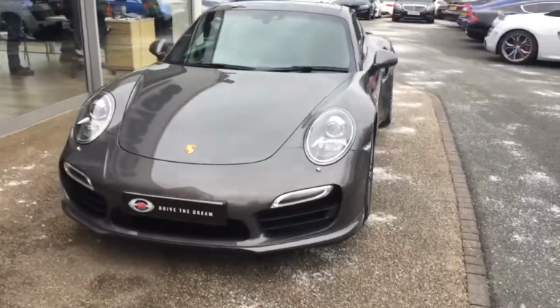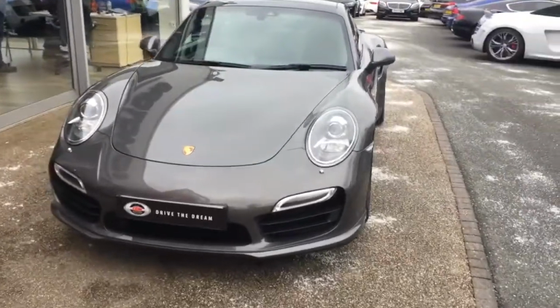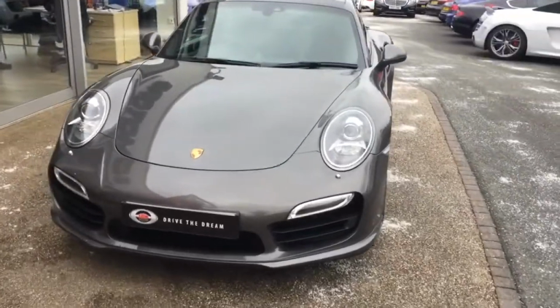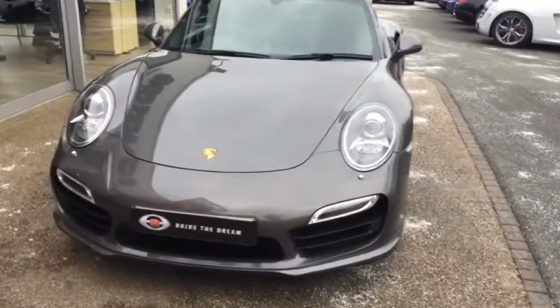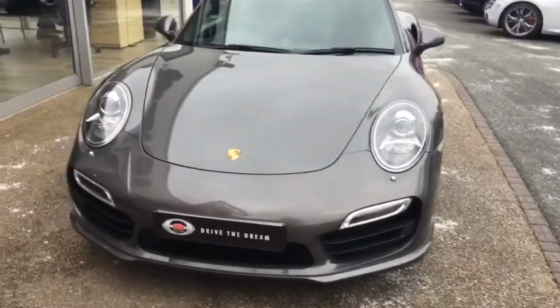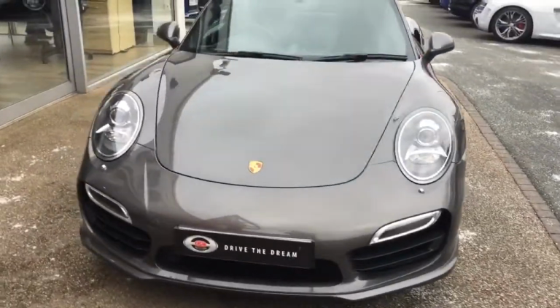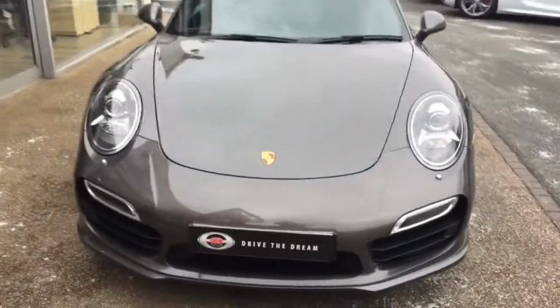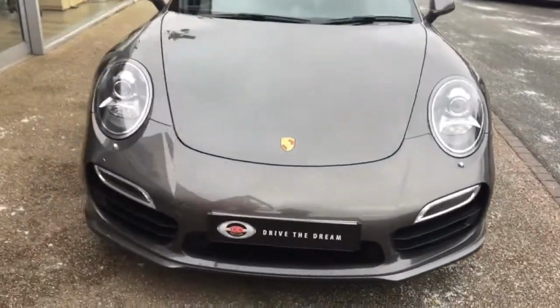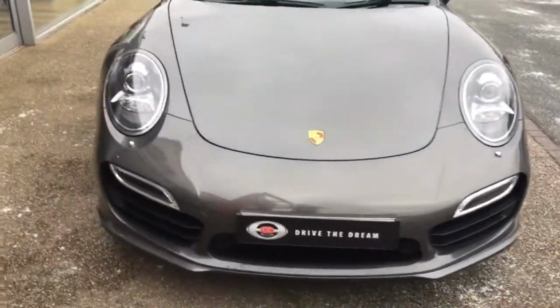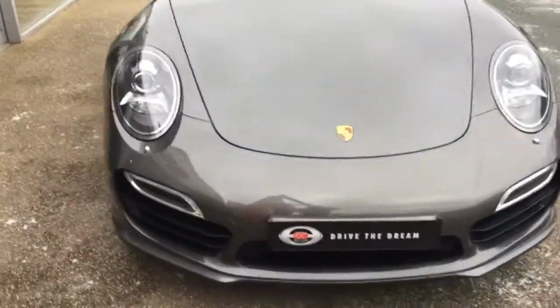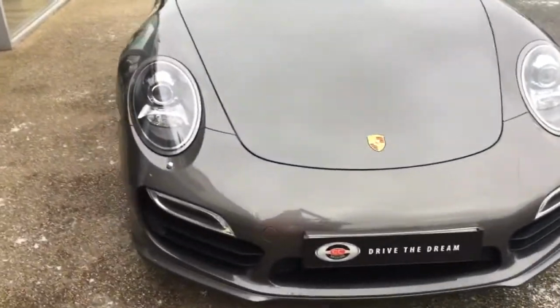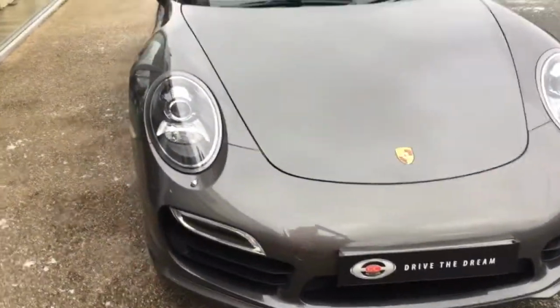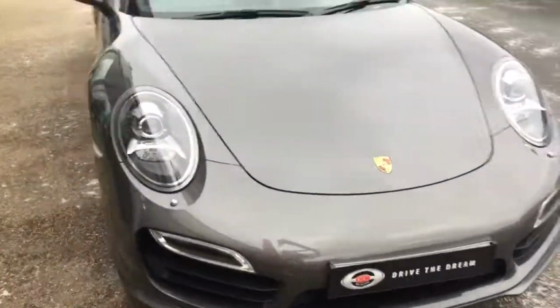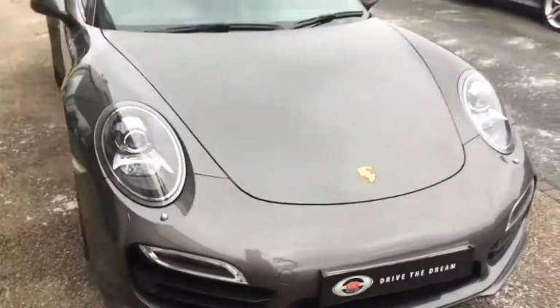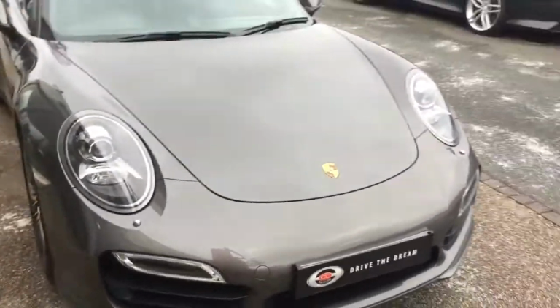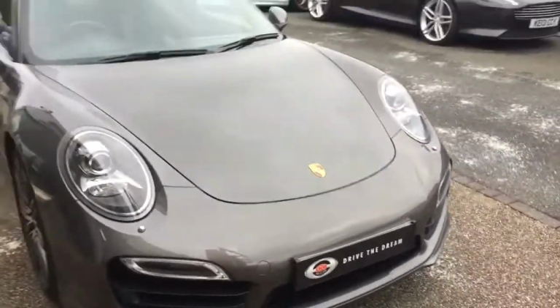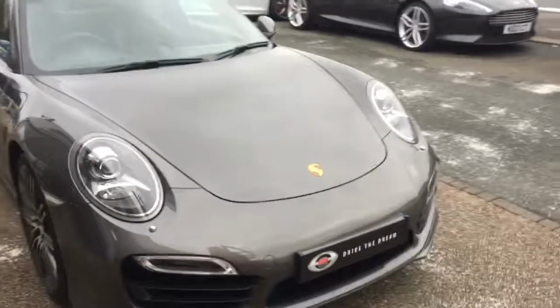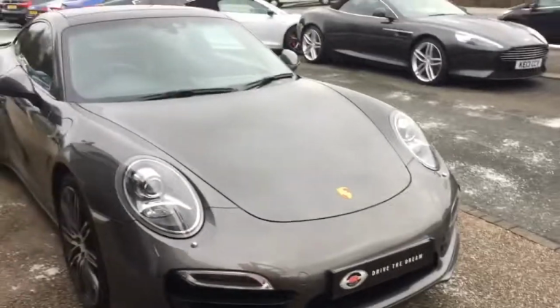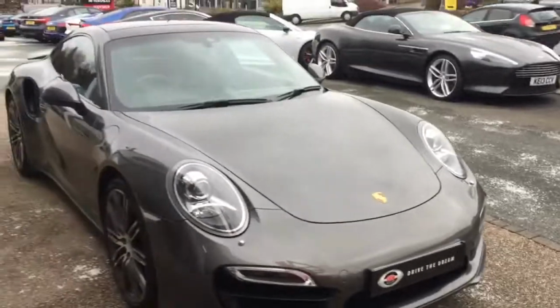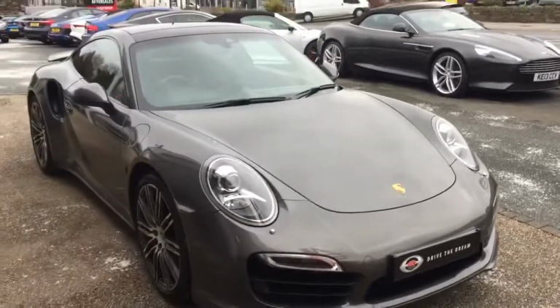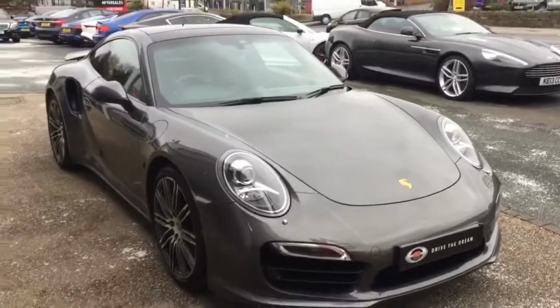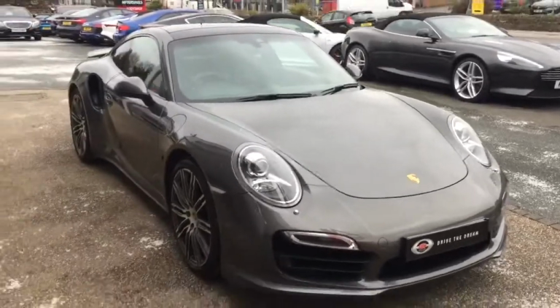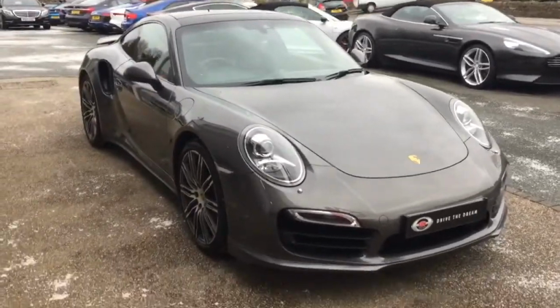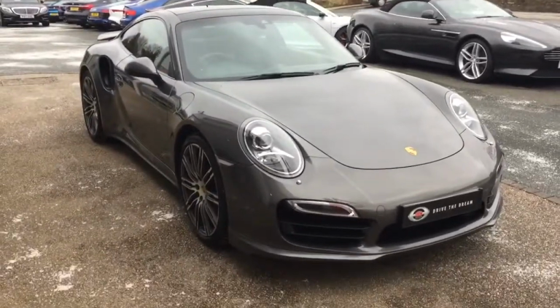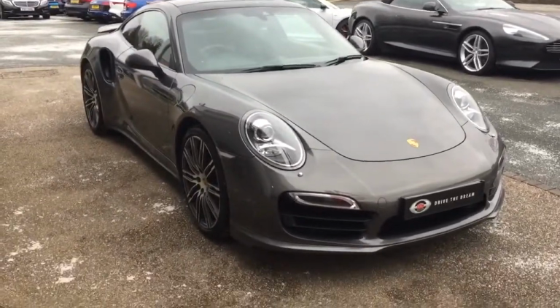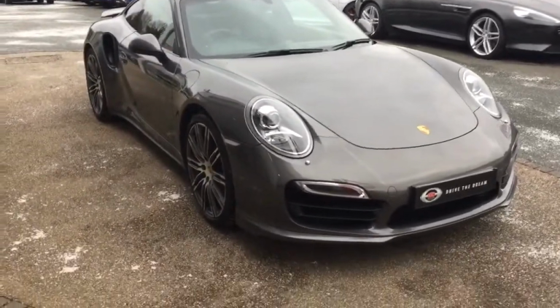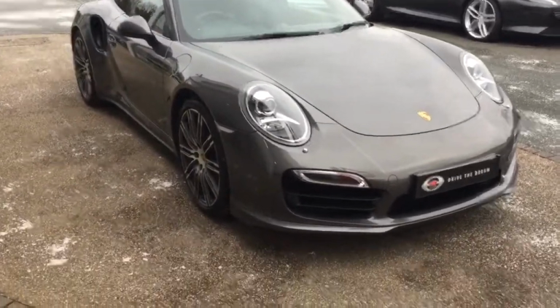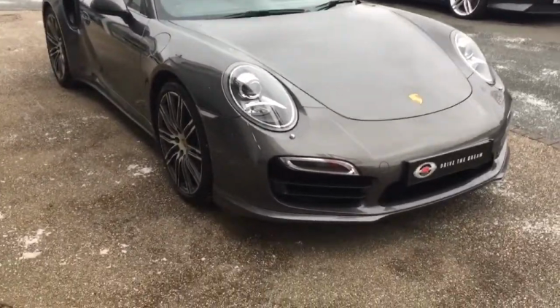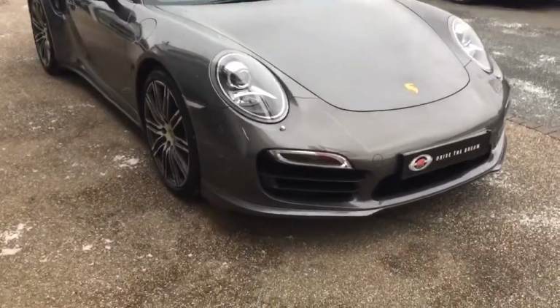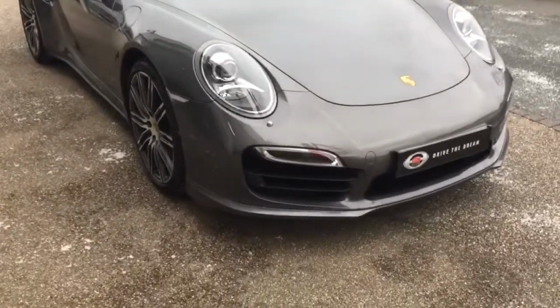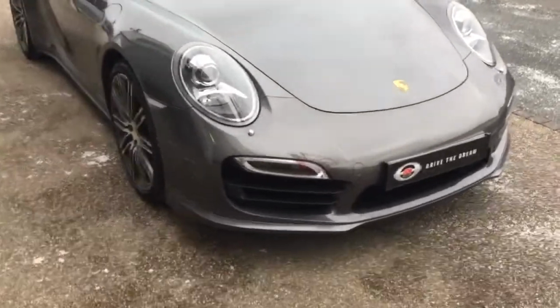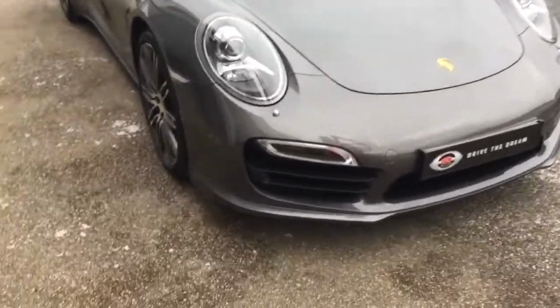Hi there and thank you for your inquiry here at GC Motors on the Porsche 911 Turbo. I'm just going to give you a quick tour around the car.